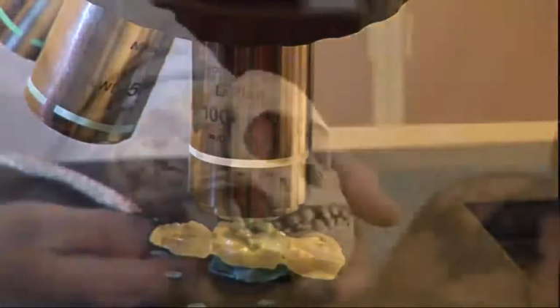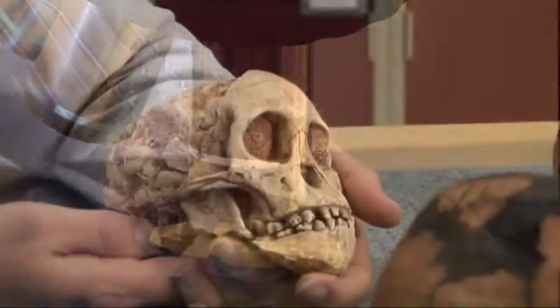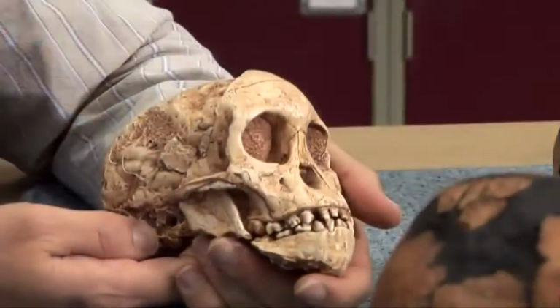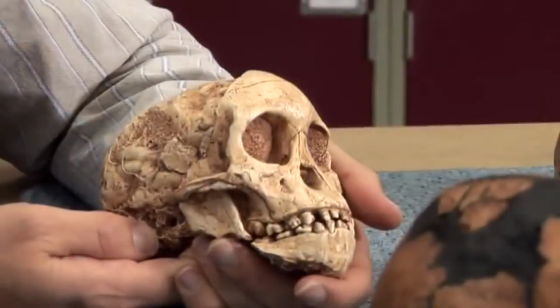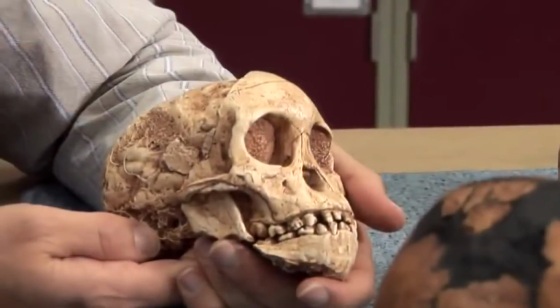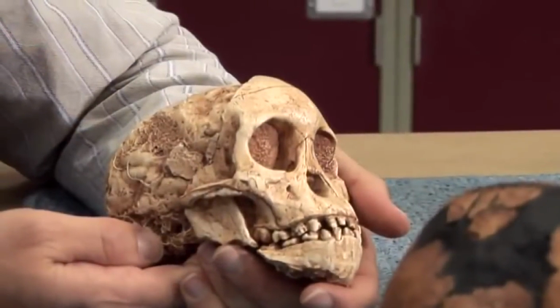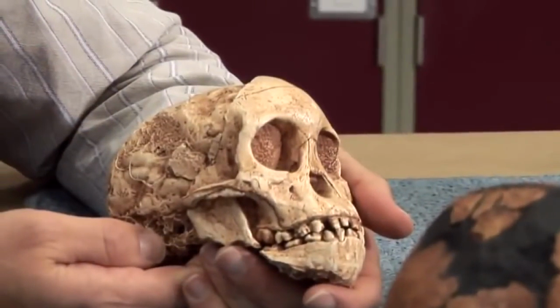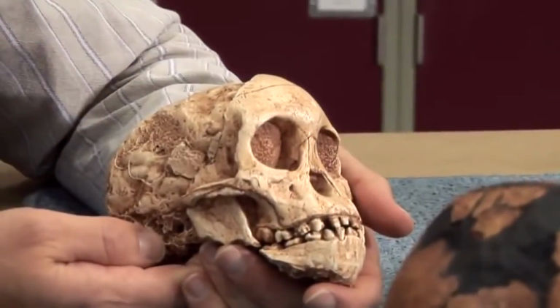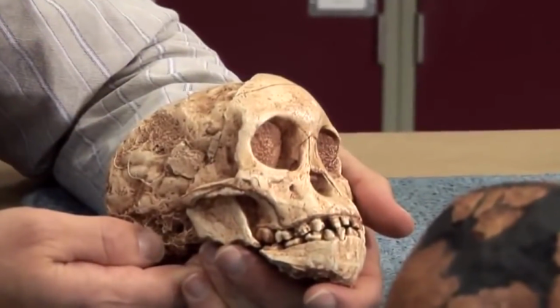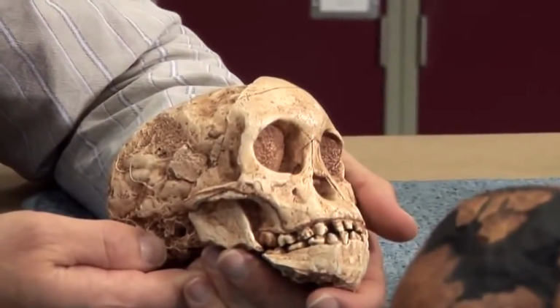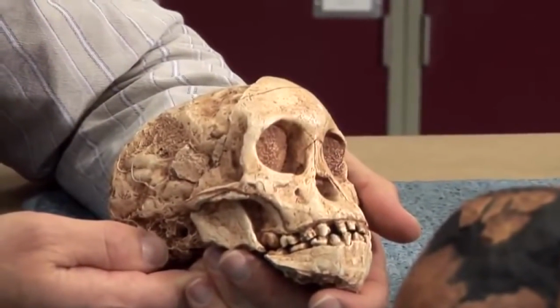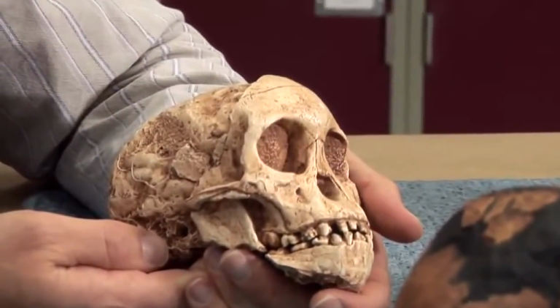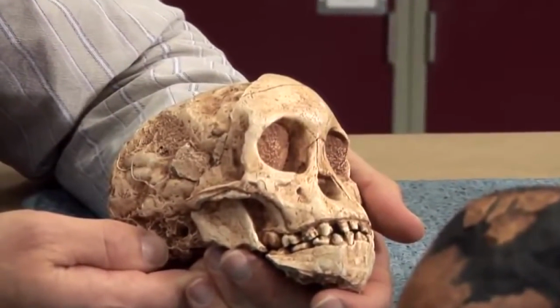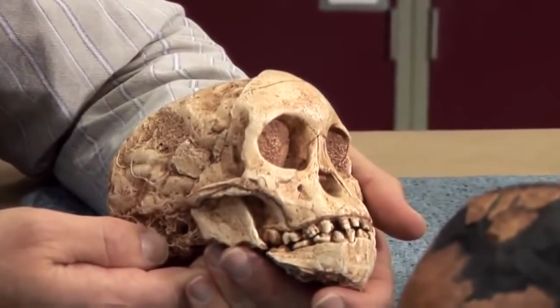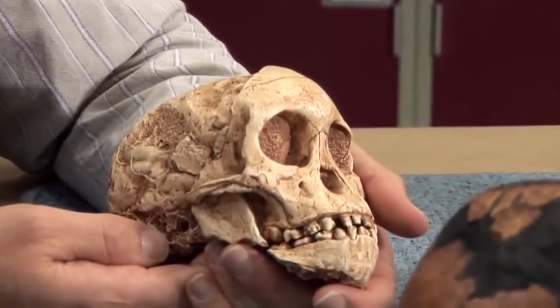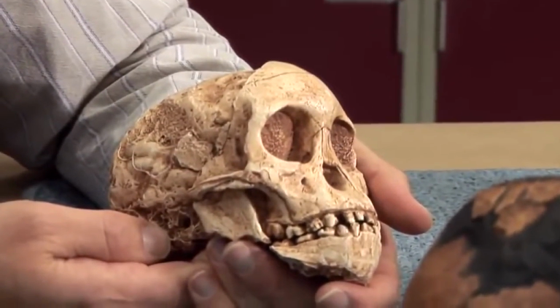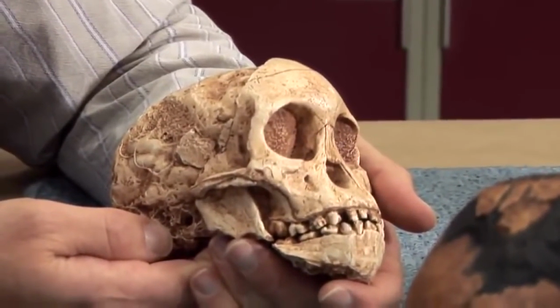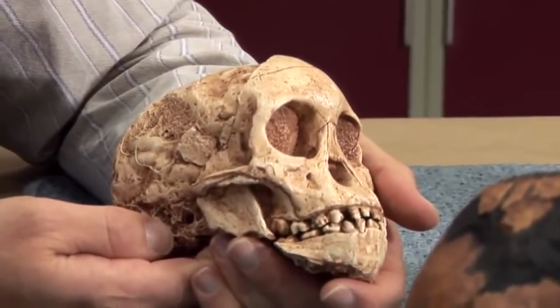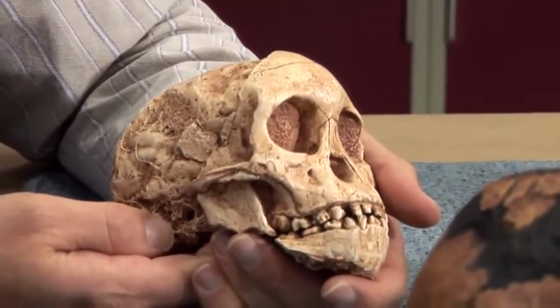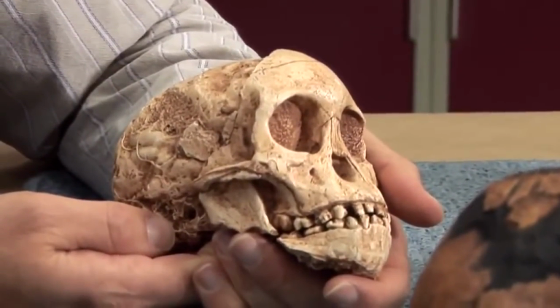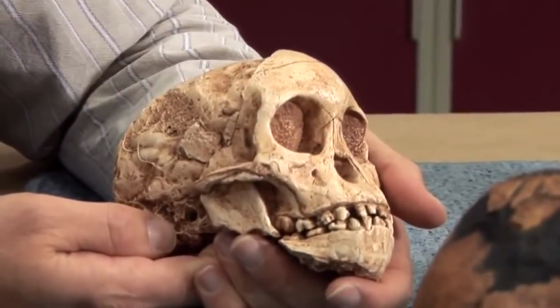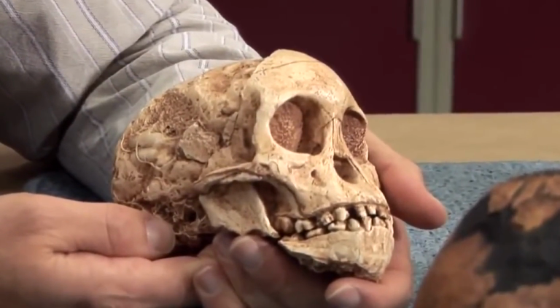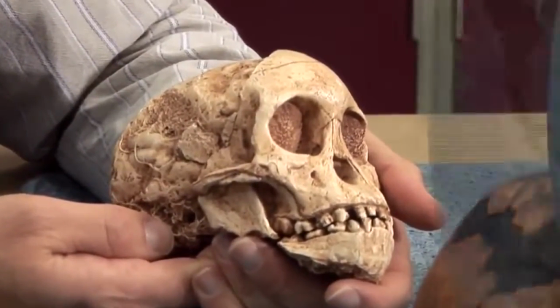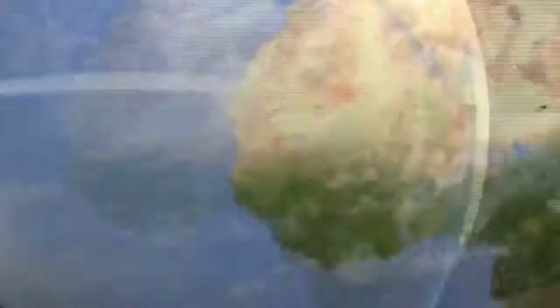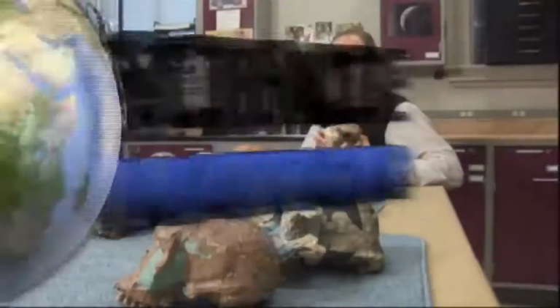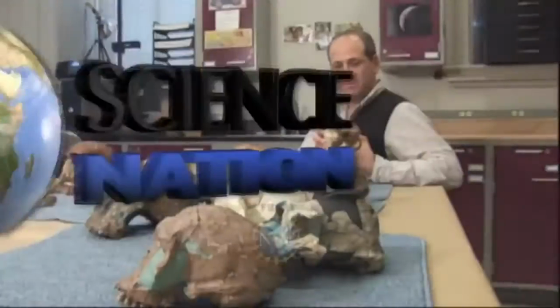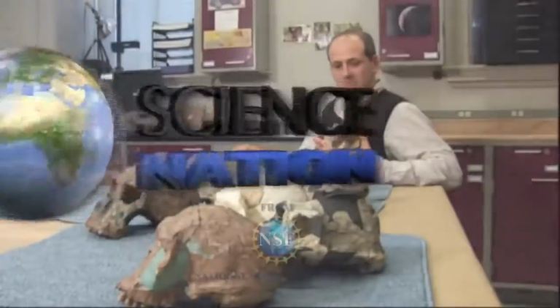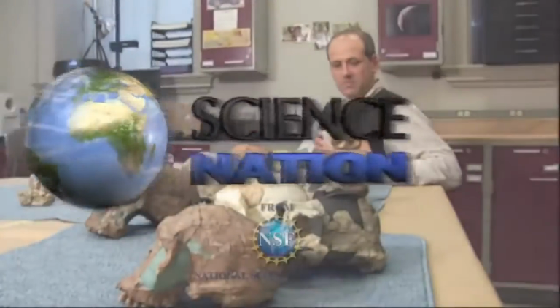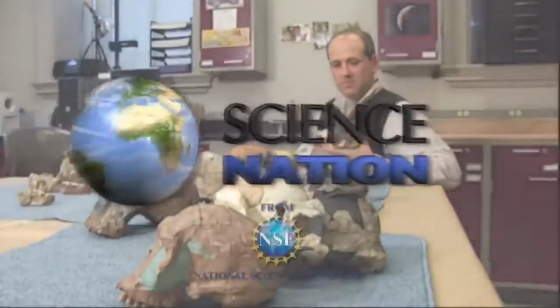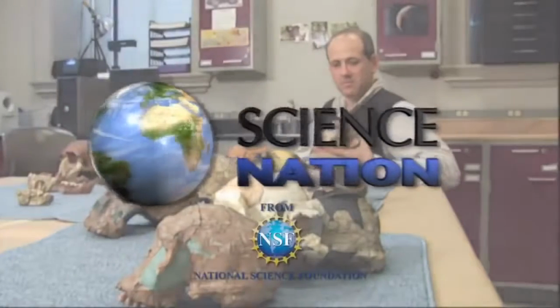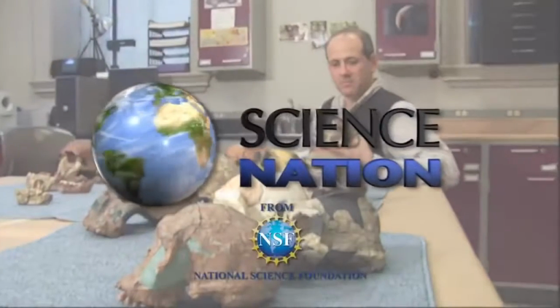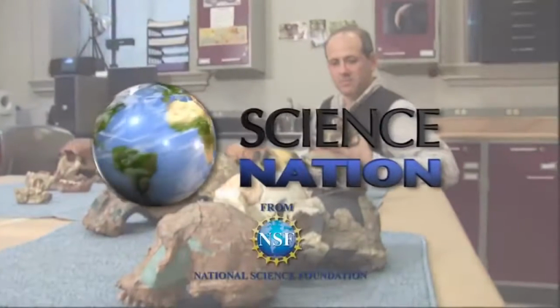It's a new view of the past you can really sink your teeth into. For Science Nation, I'm Miles O'Brien.